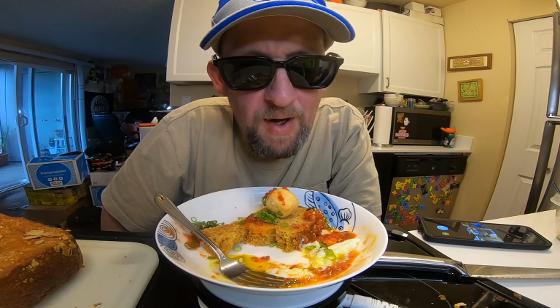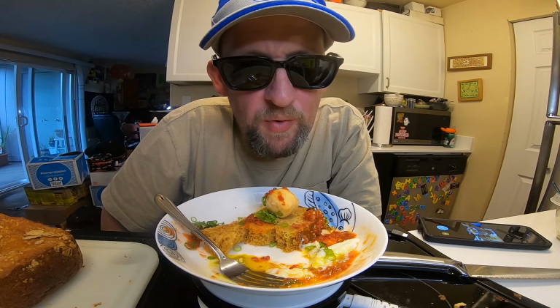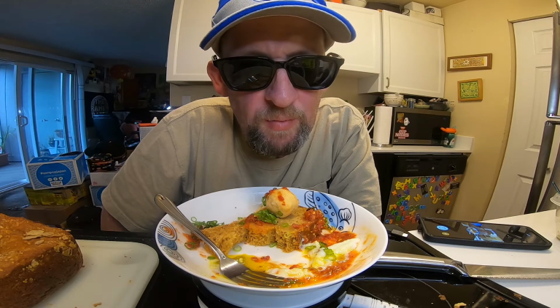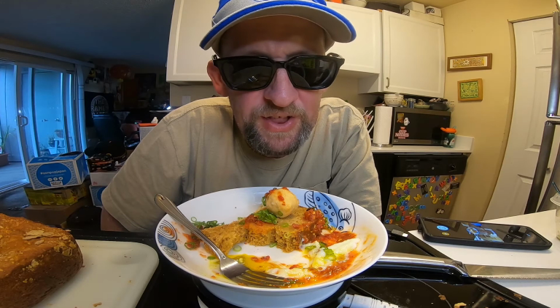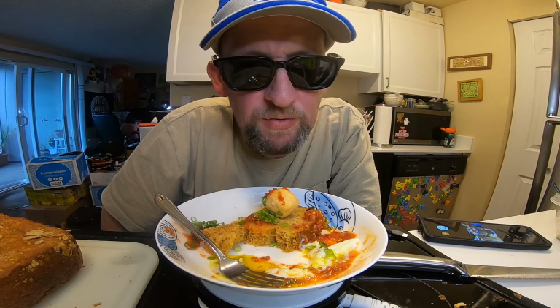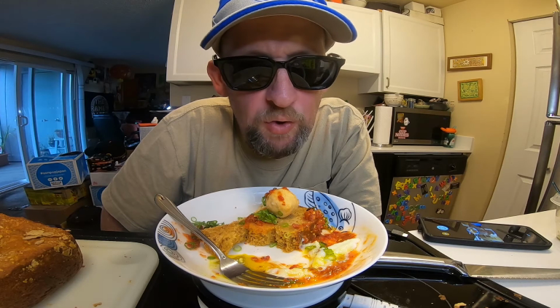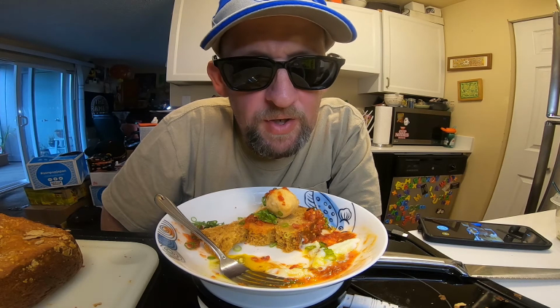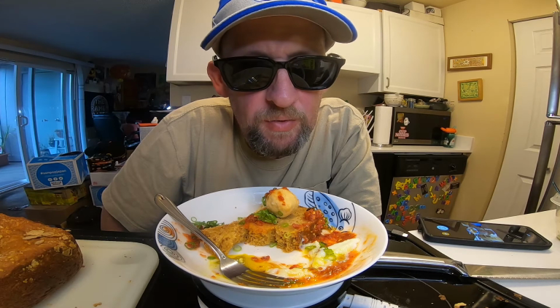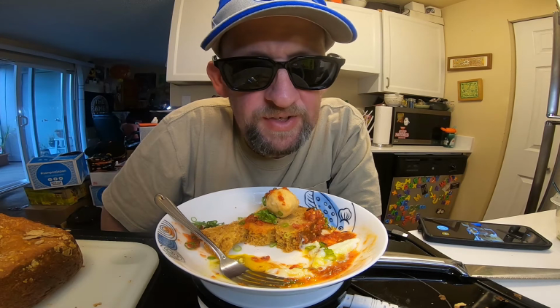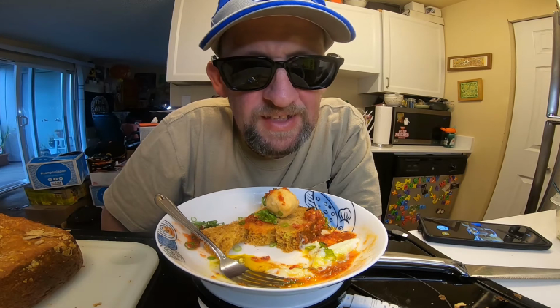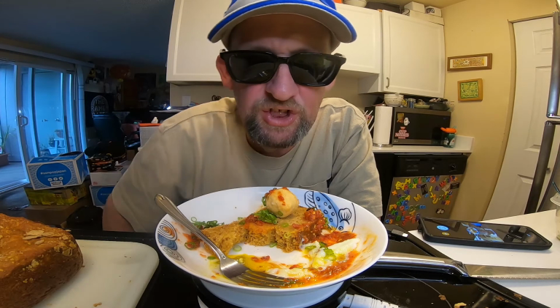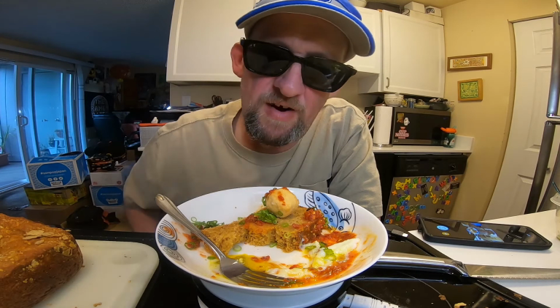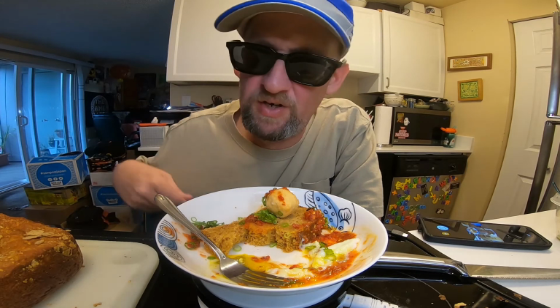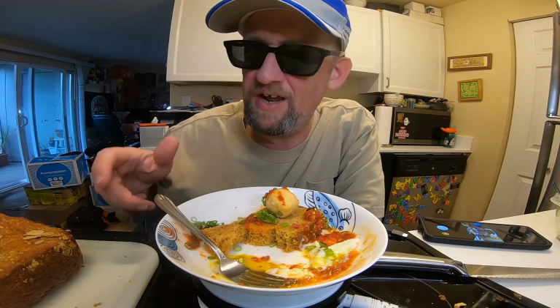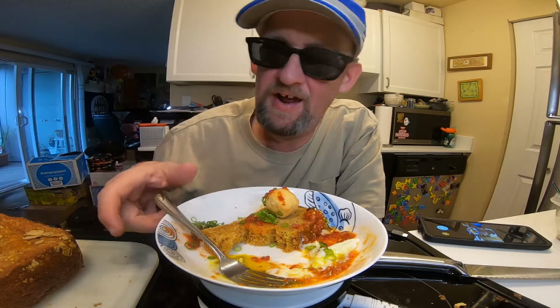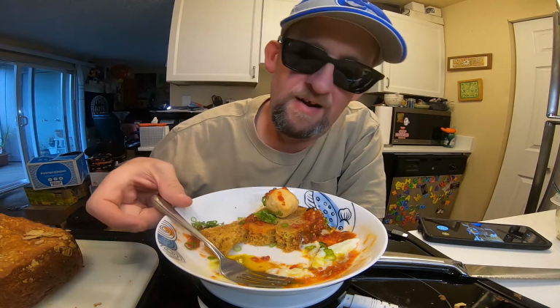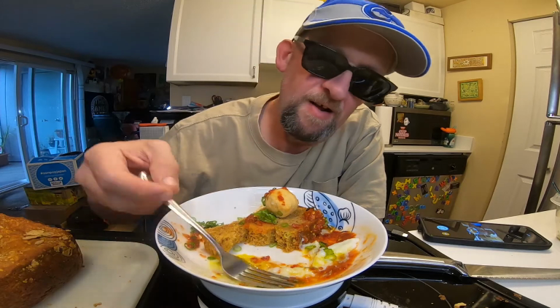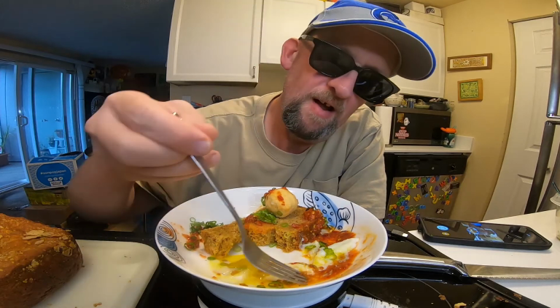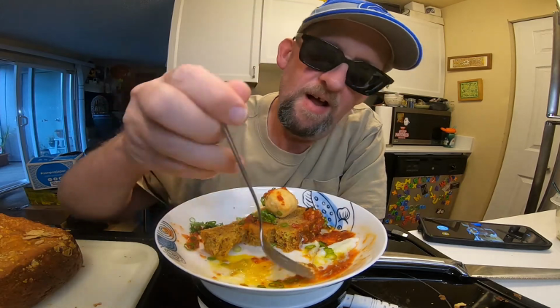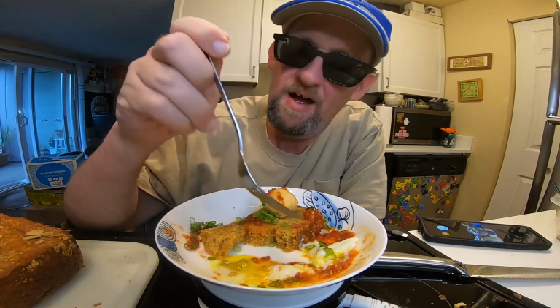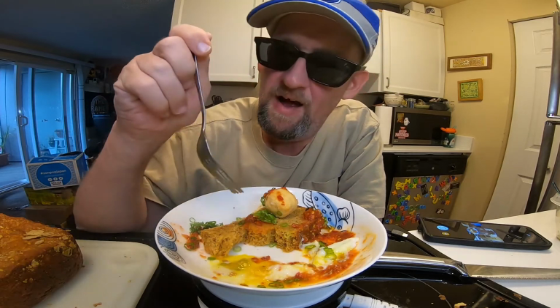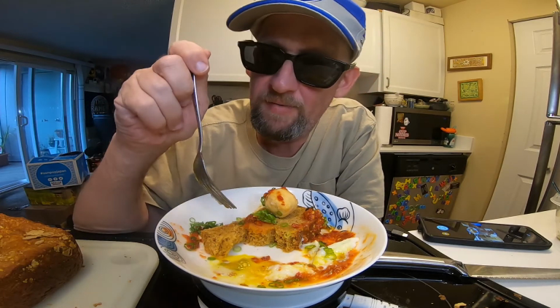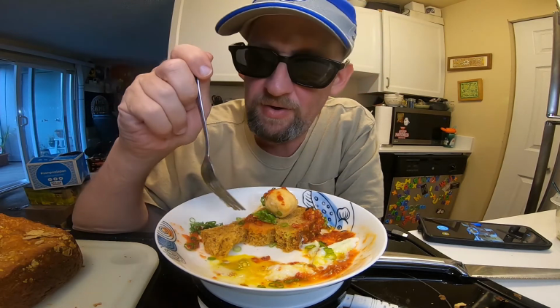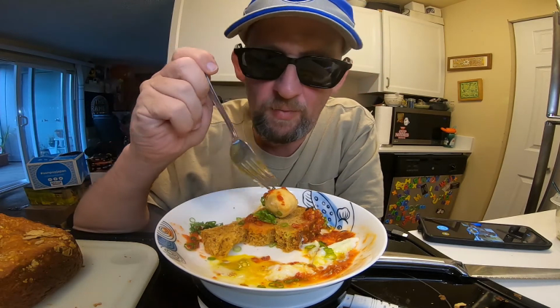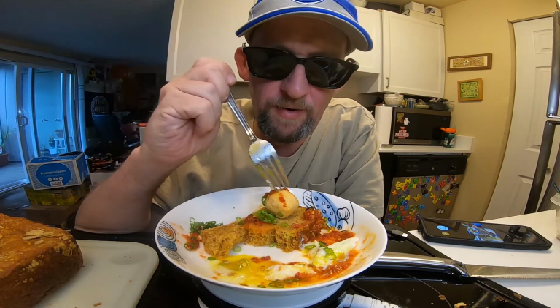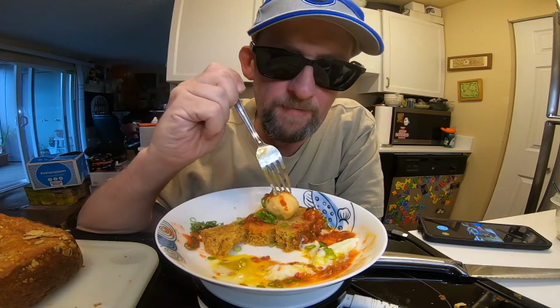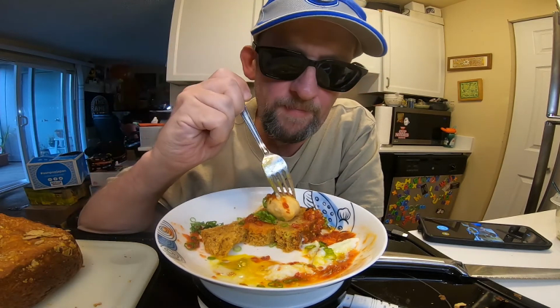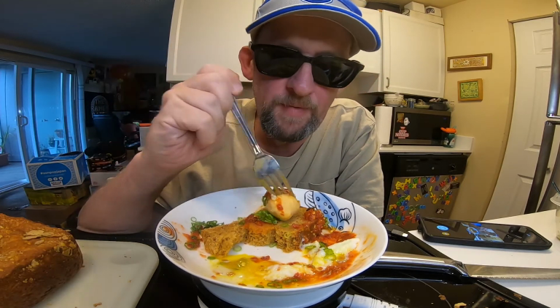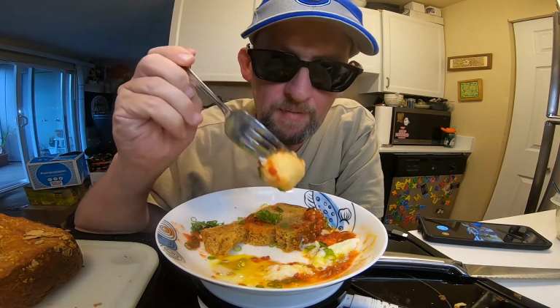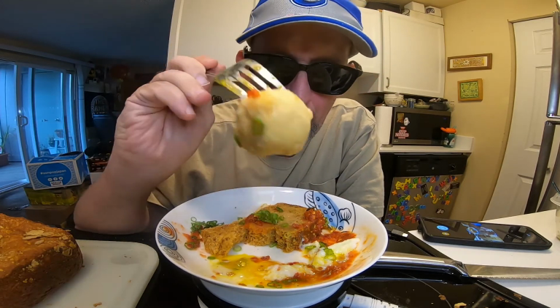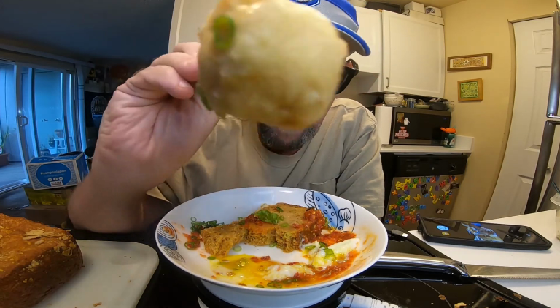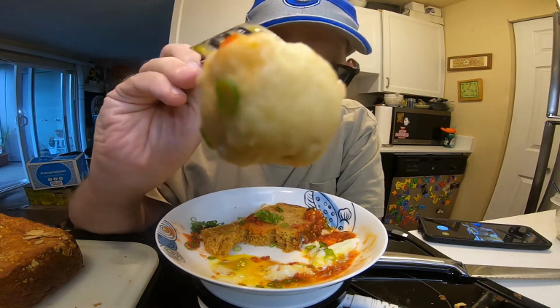This has been Hans the Ramen Raider, wishing you enjoy your noodles each and every day. Have a good one, bye!